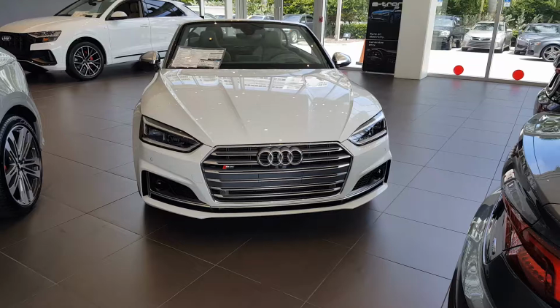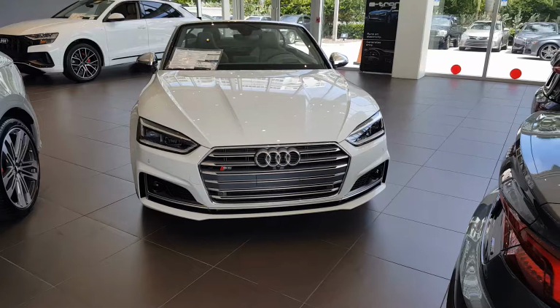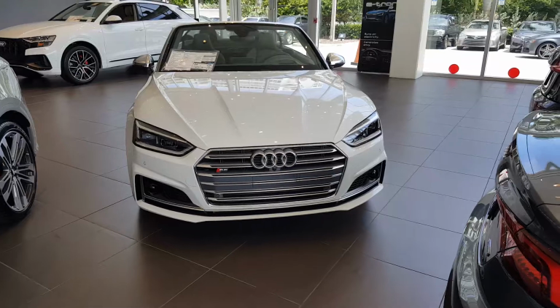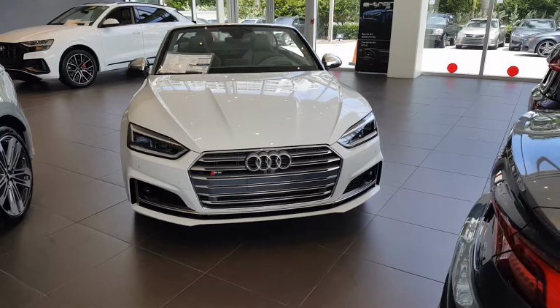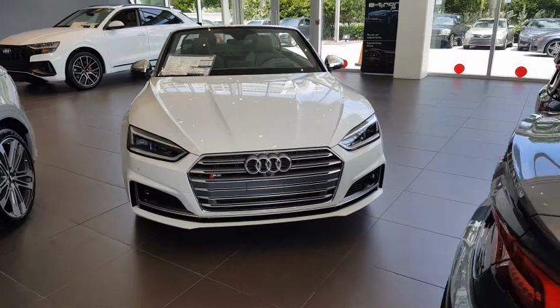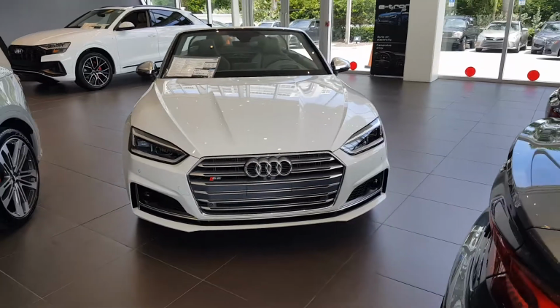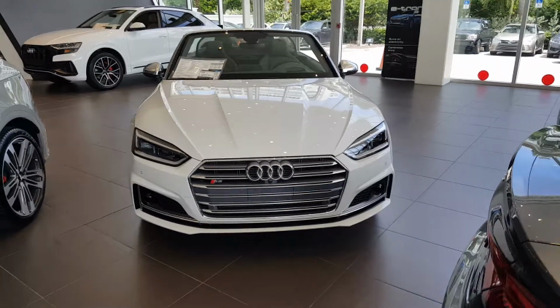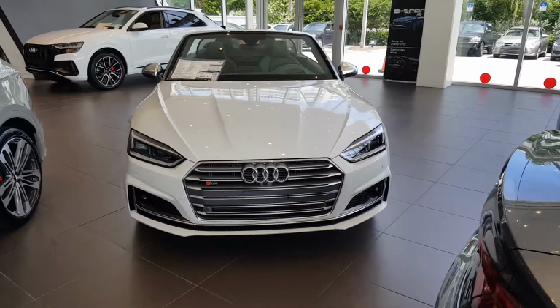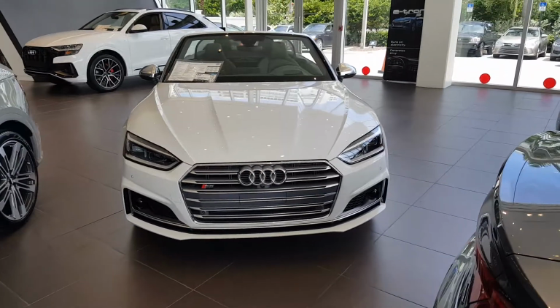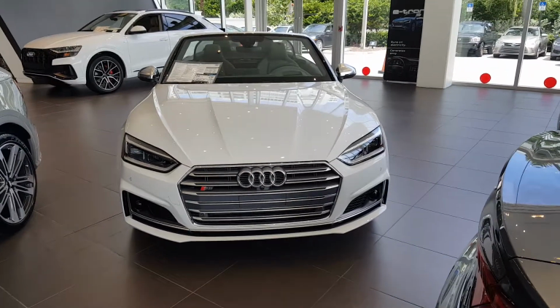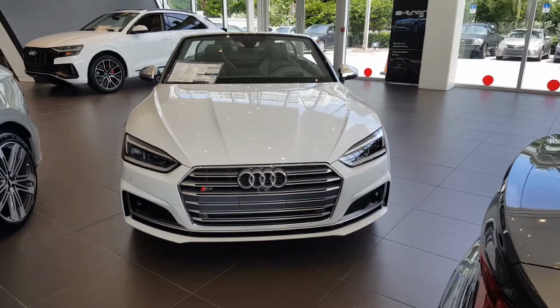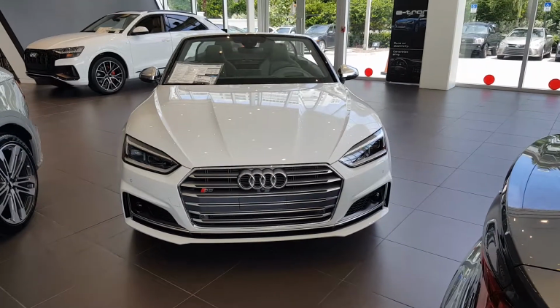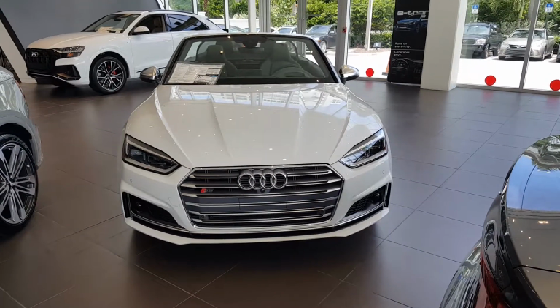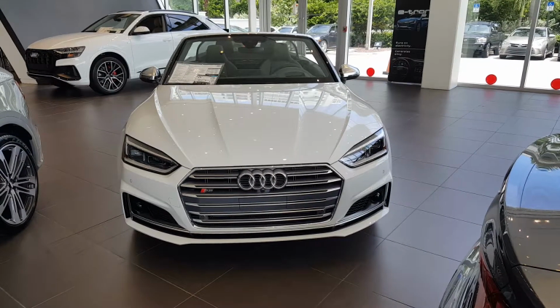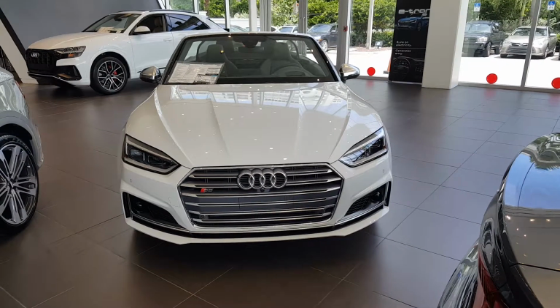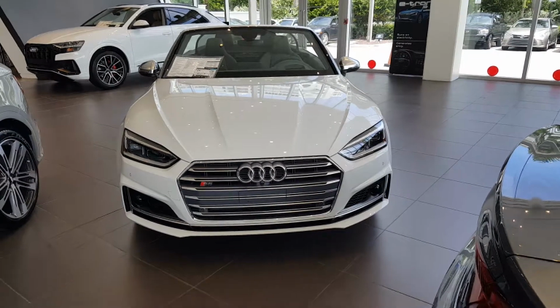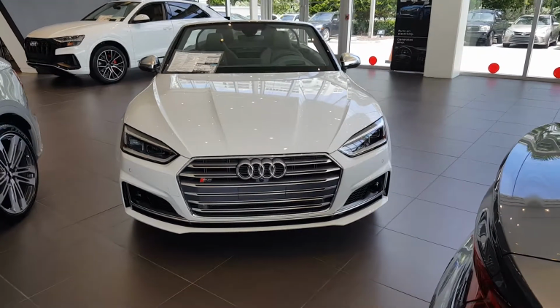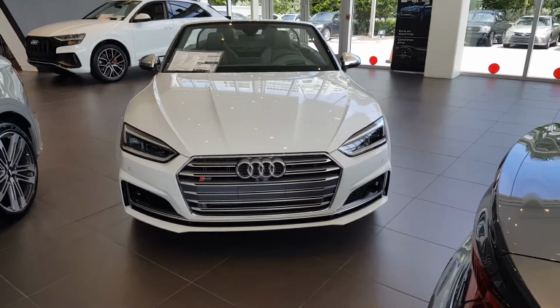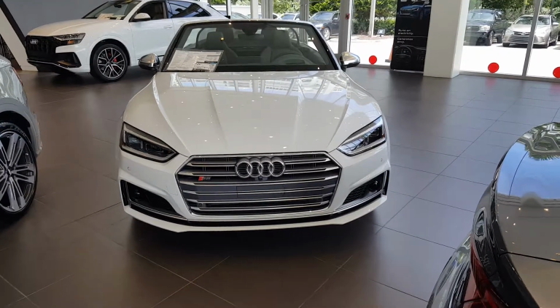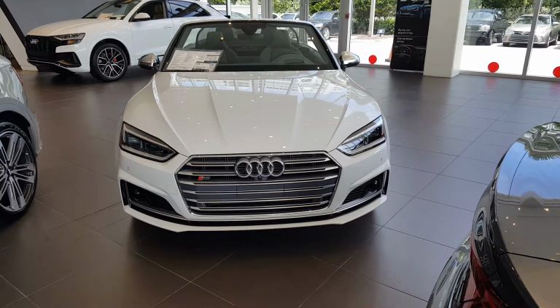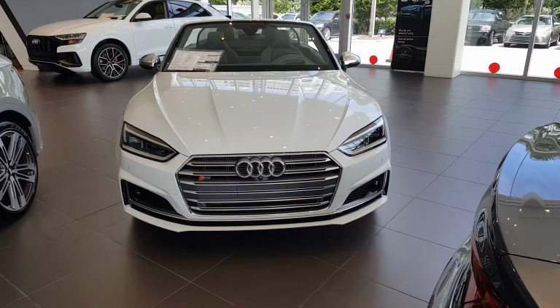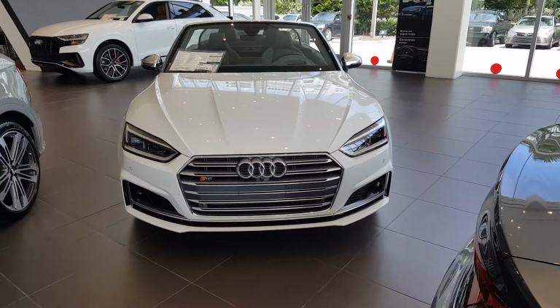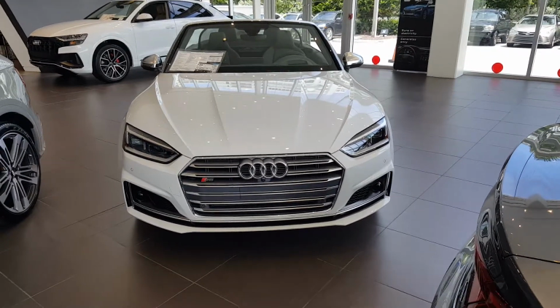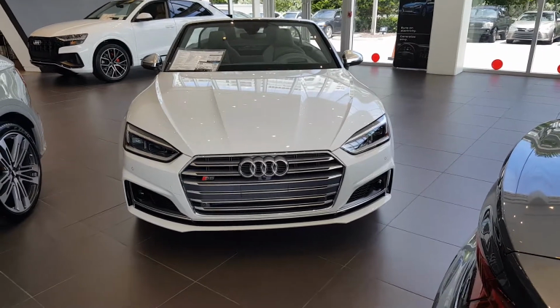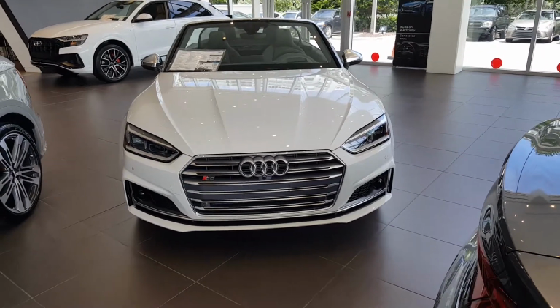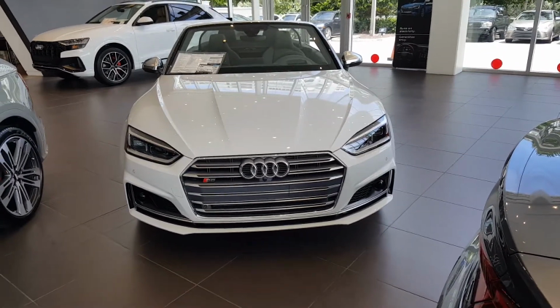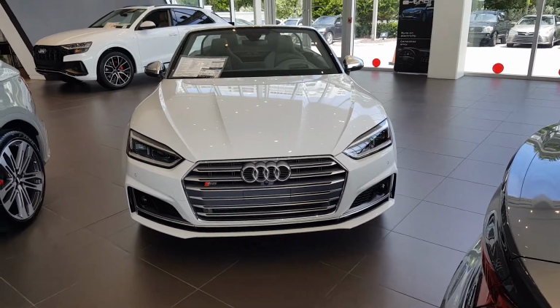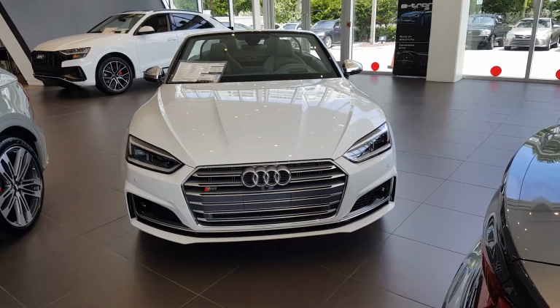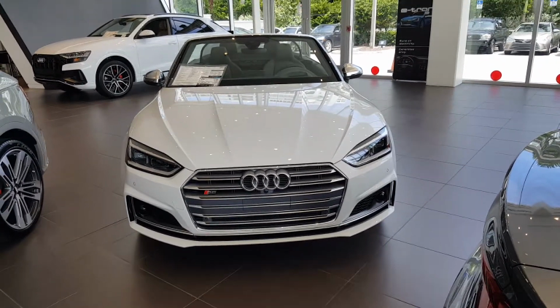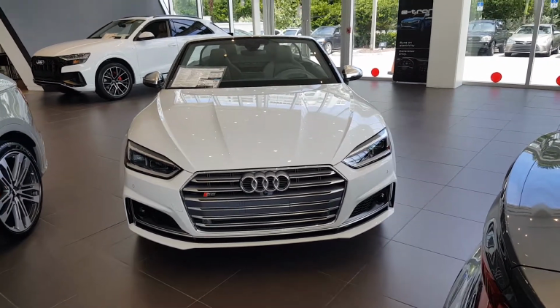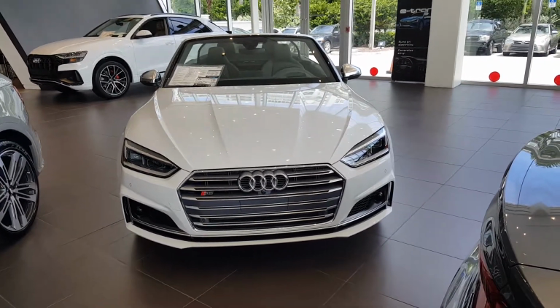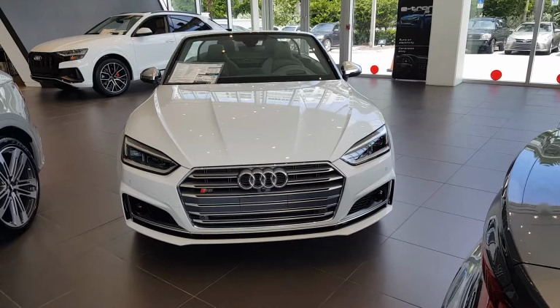Here's the 2019 Audi S5 Cabriolet. This is a quick look at the automobile.